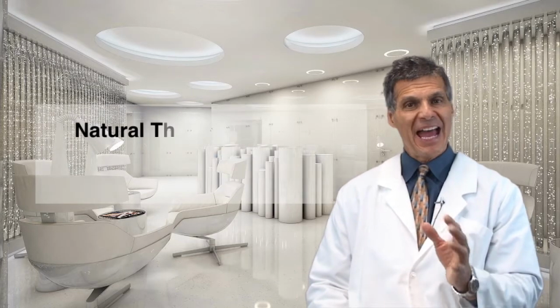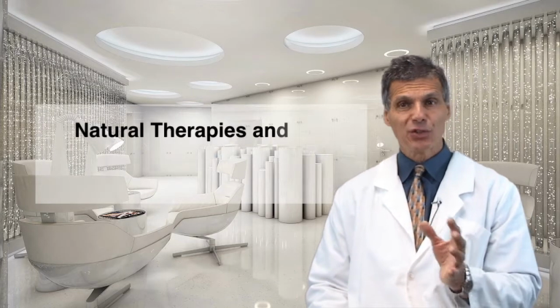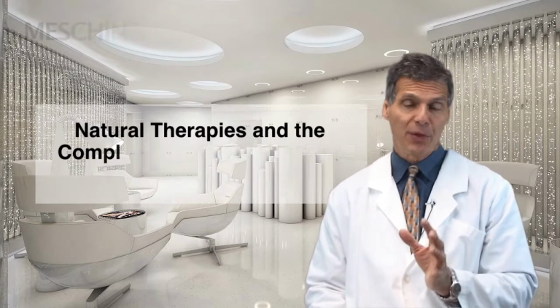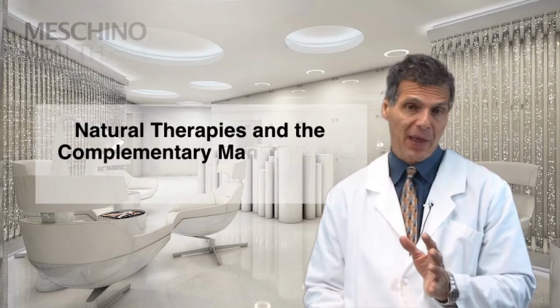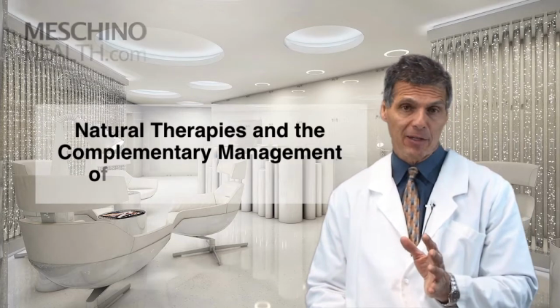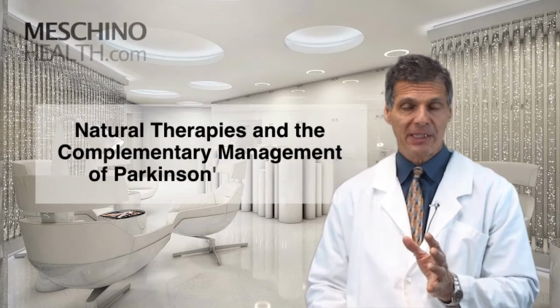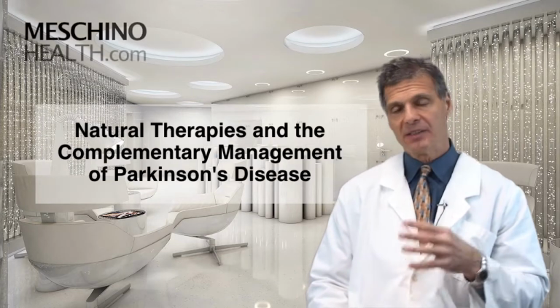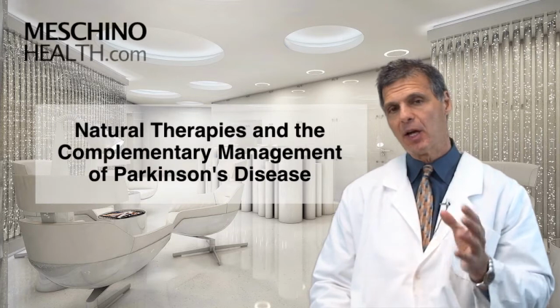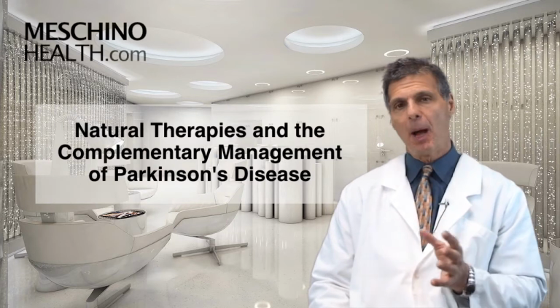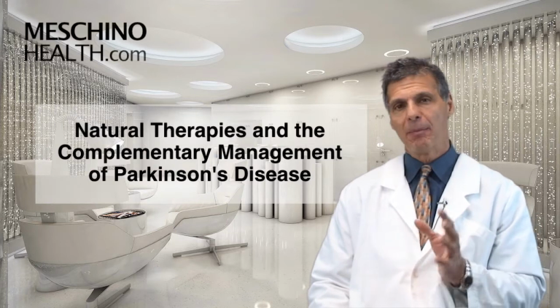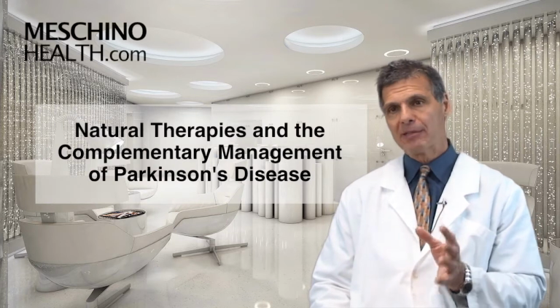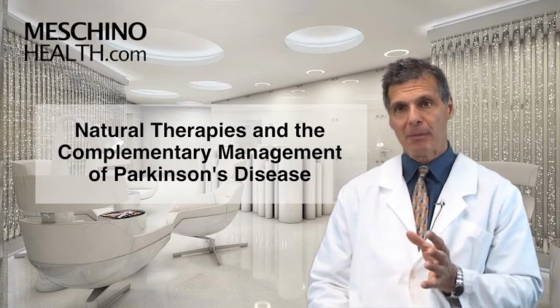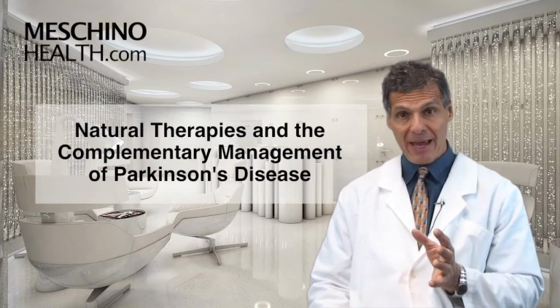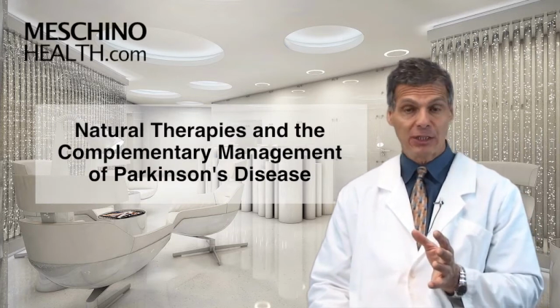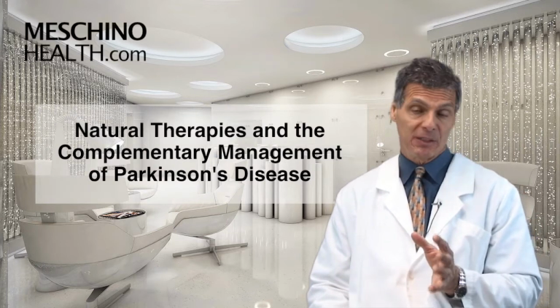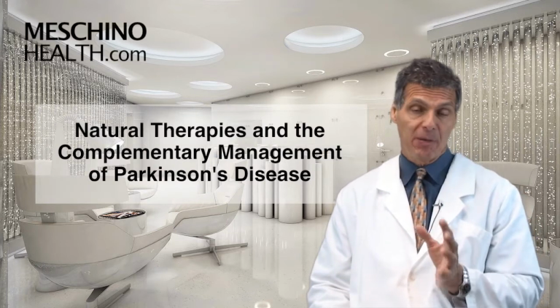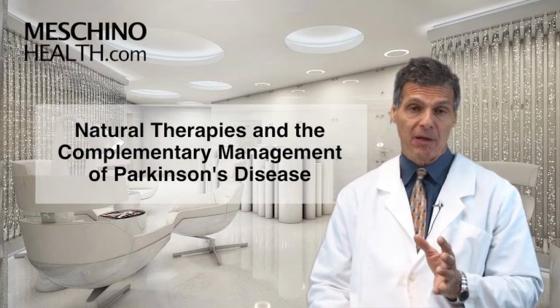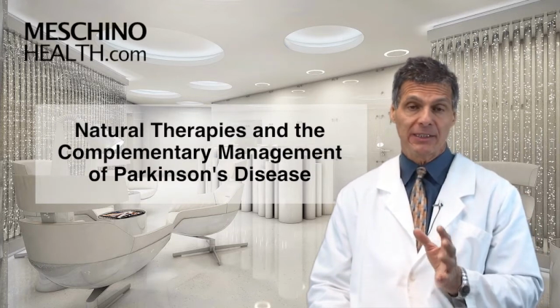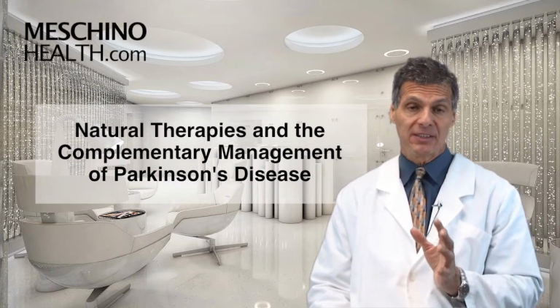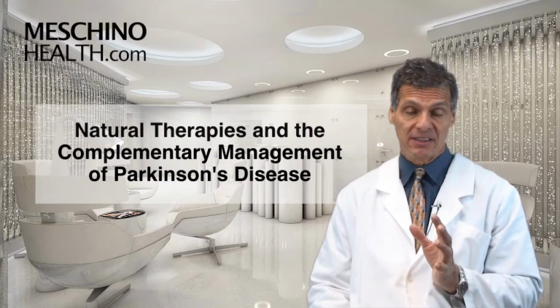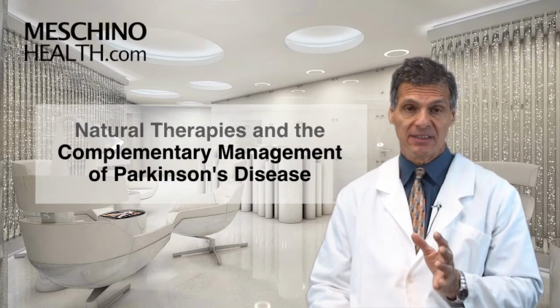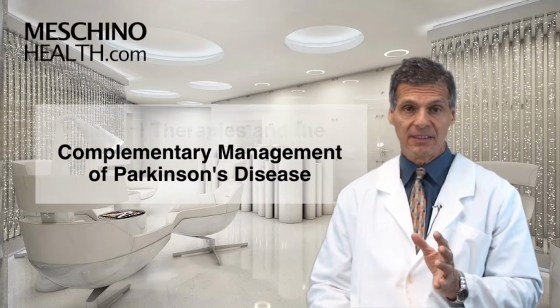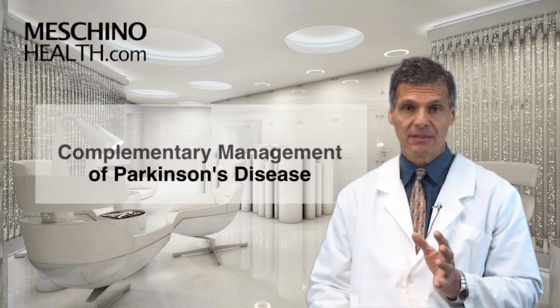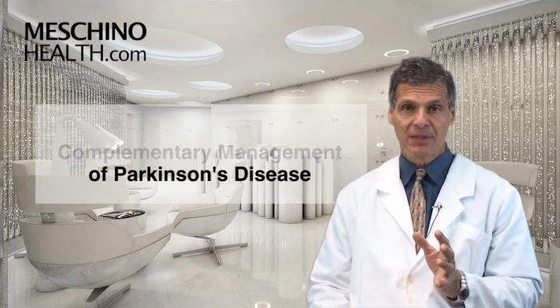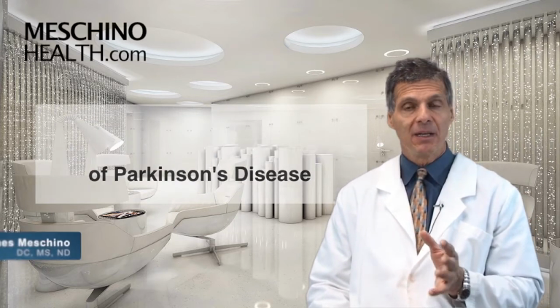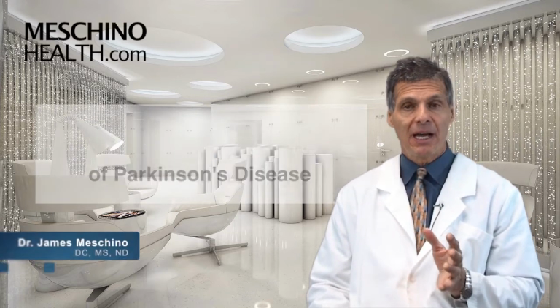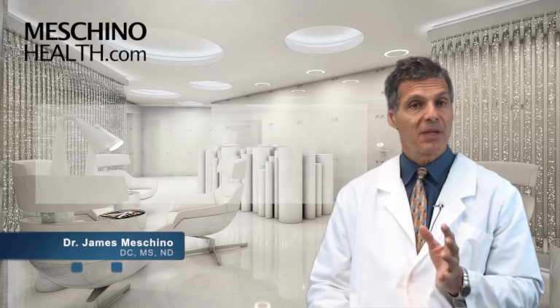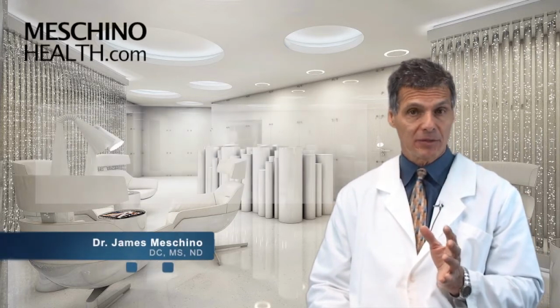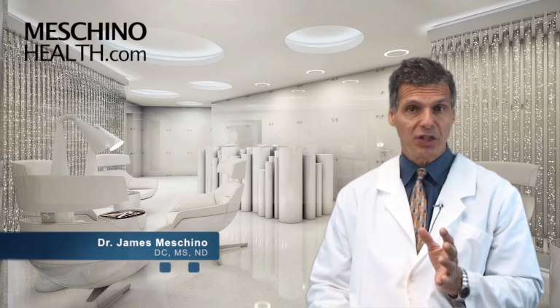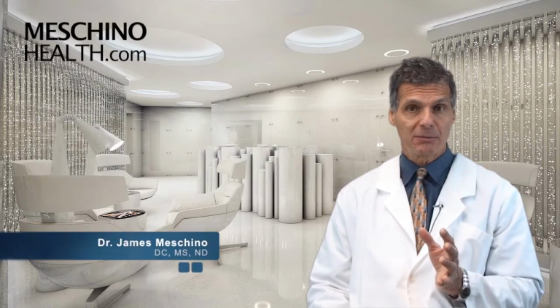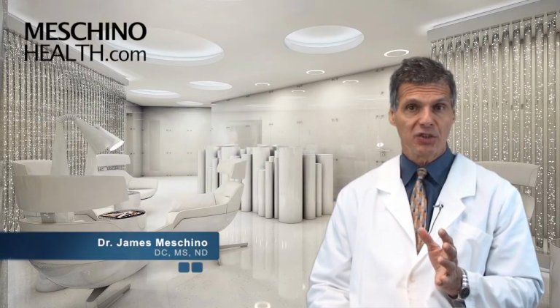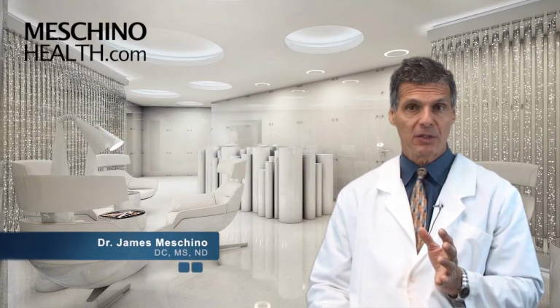Natural therapies in the complementary management of Parkinson's disease. Hi, I'm Dr. James Machino.